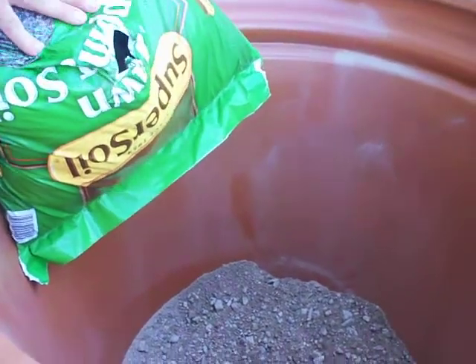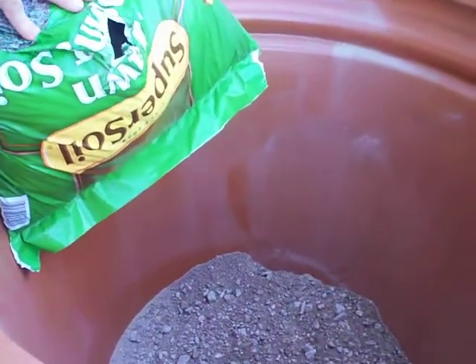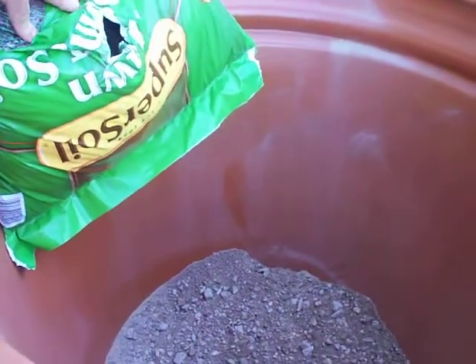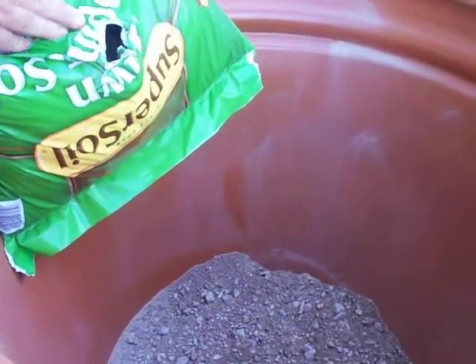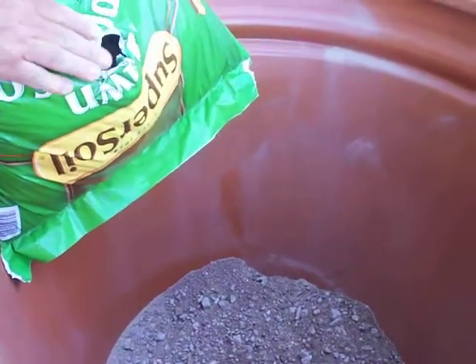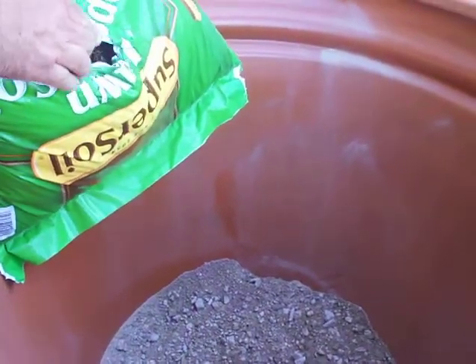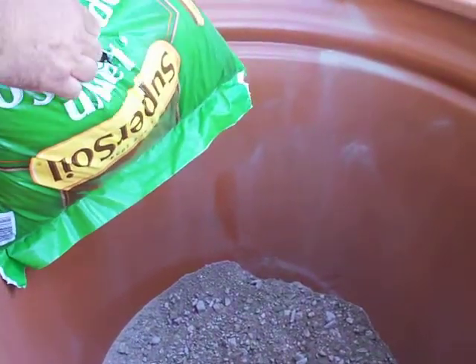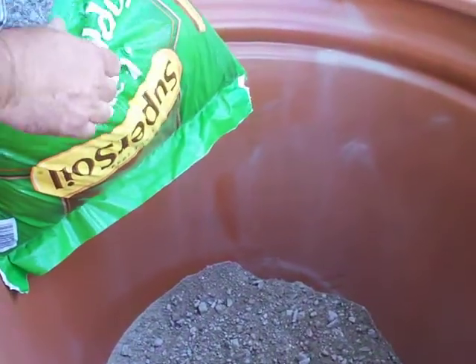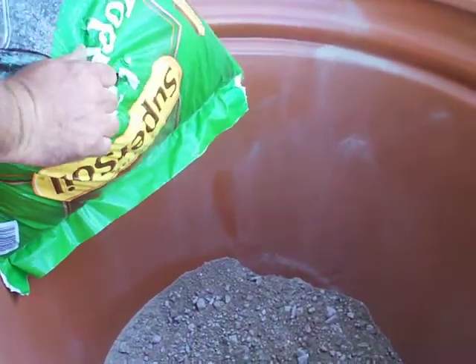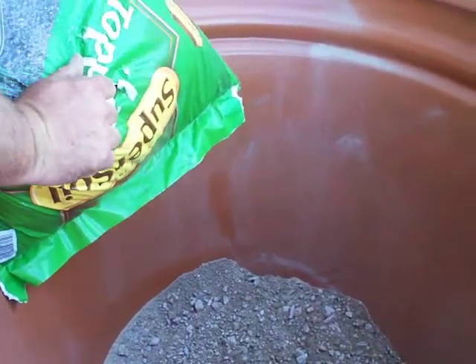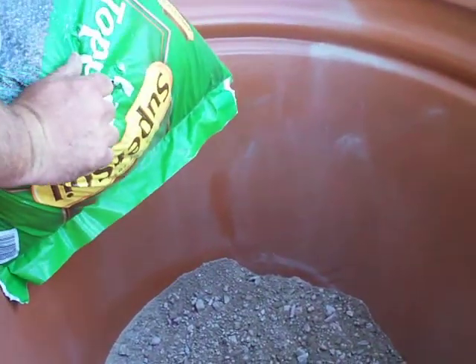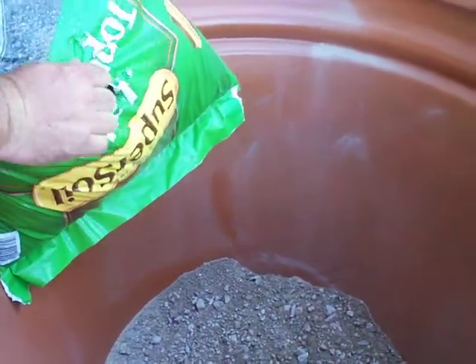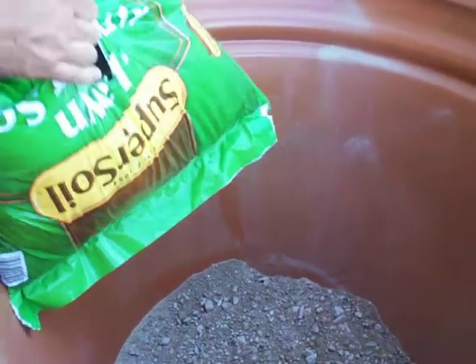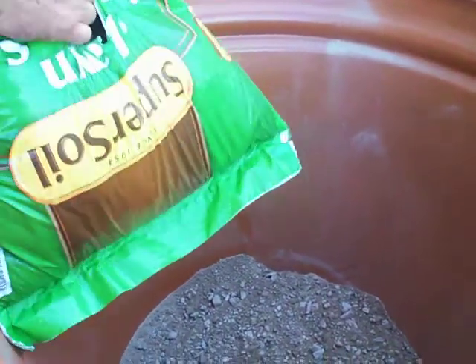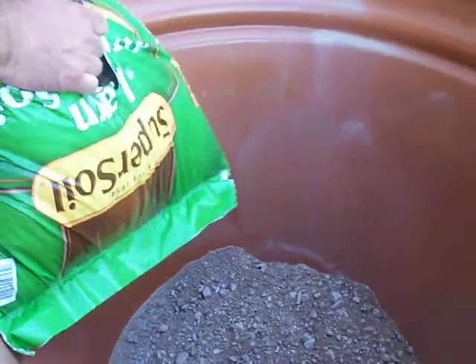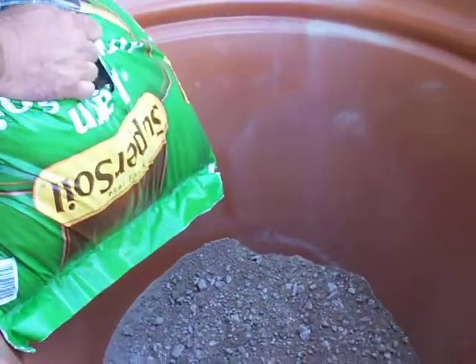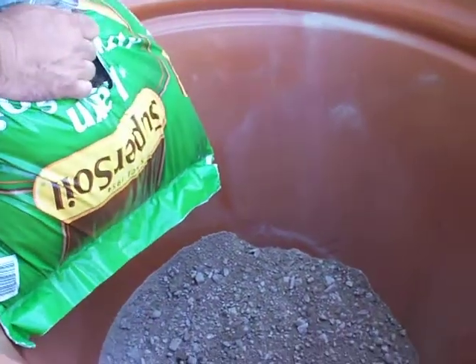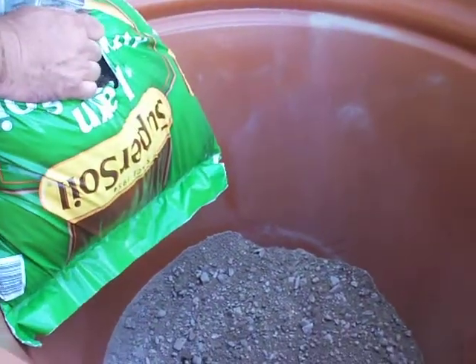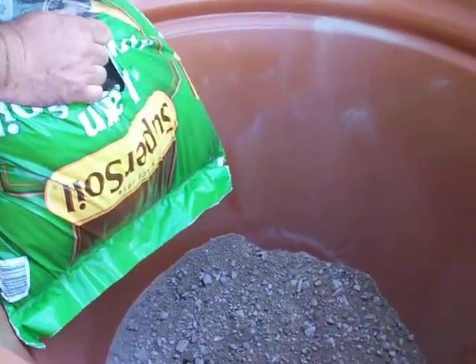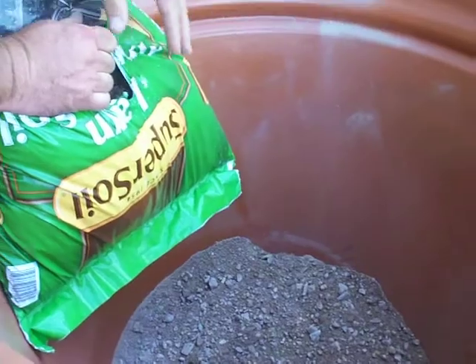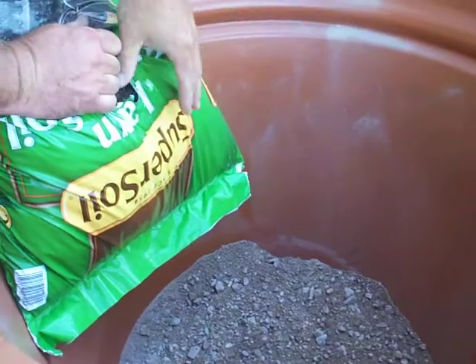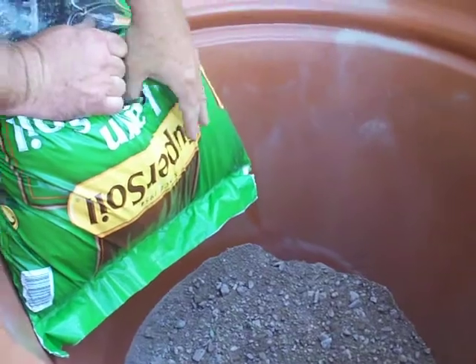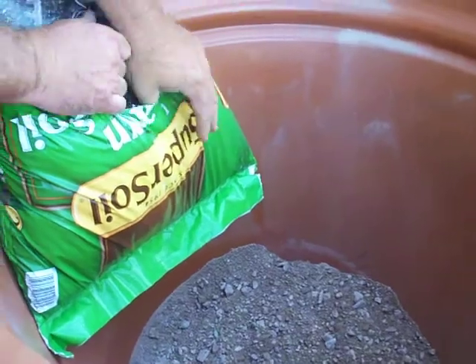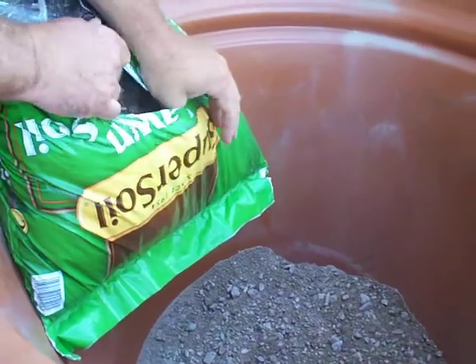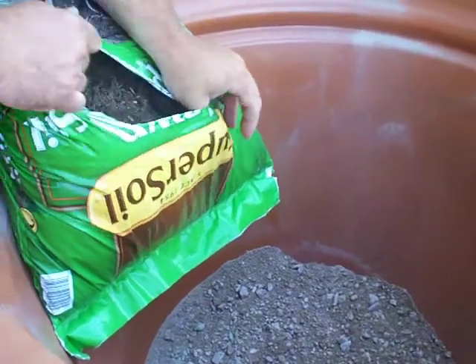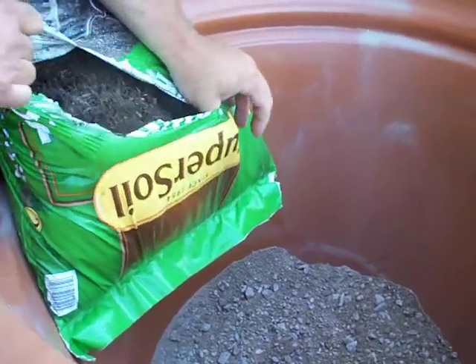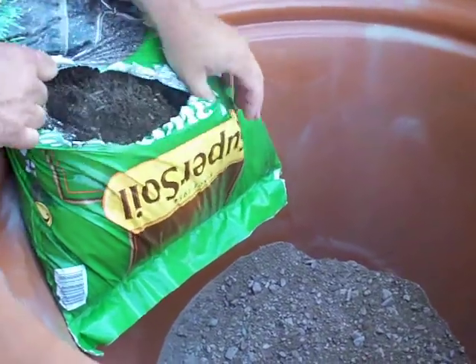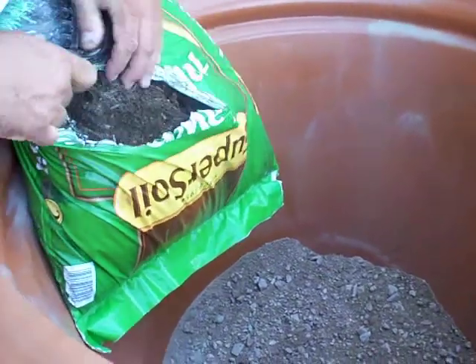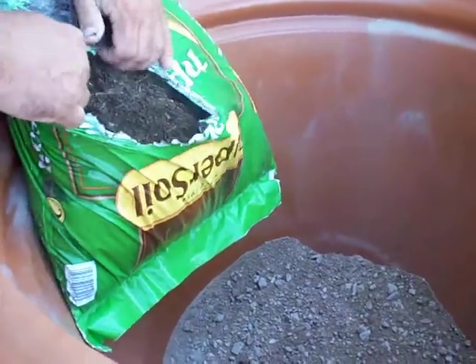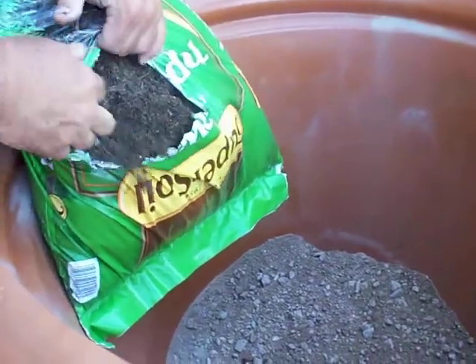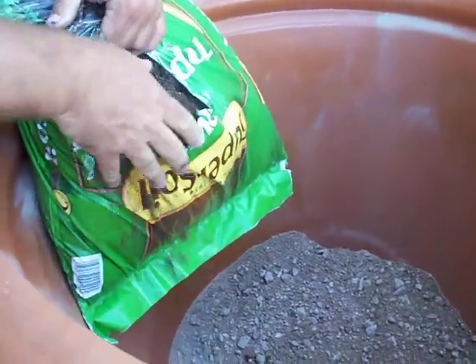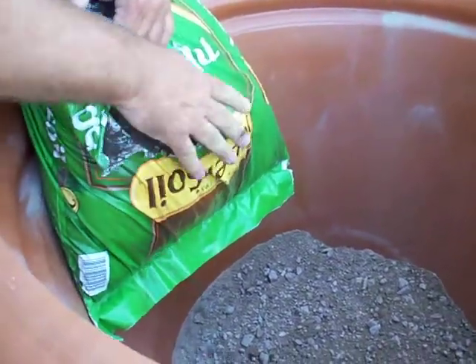So now we've got our gravel and sand in here so that we get good drainage and it doesn't get anaerobic.